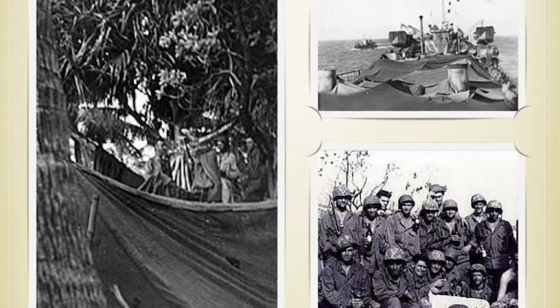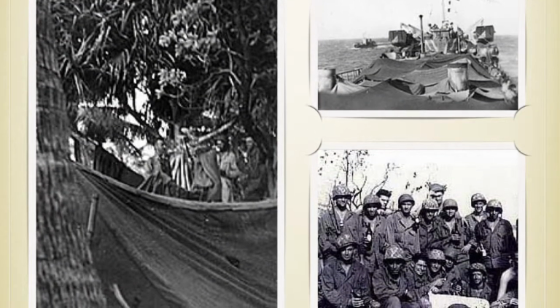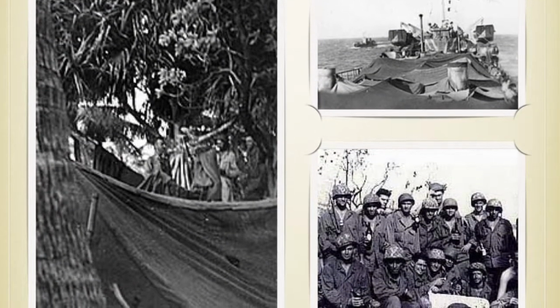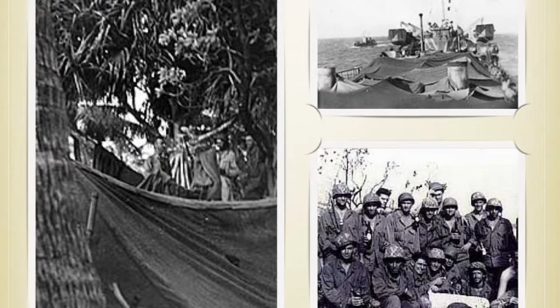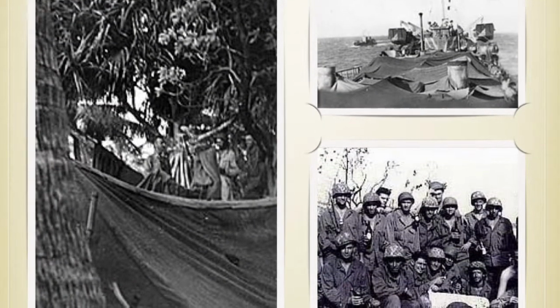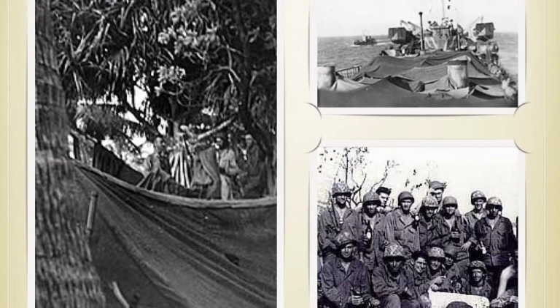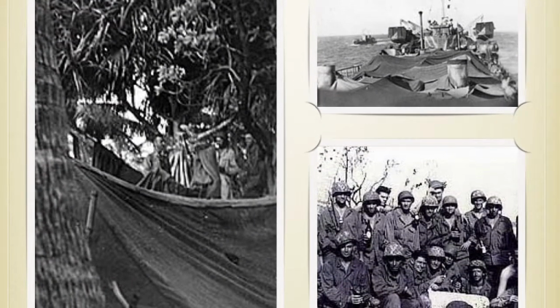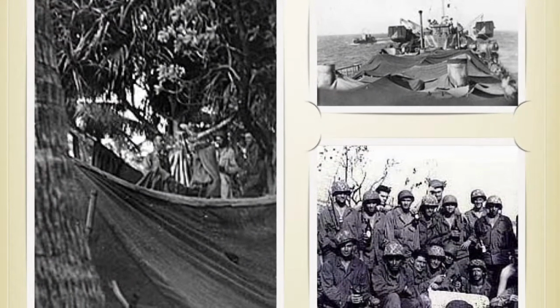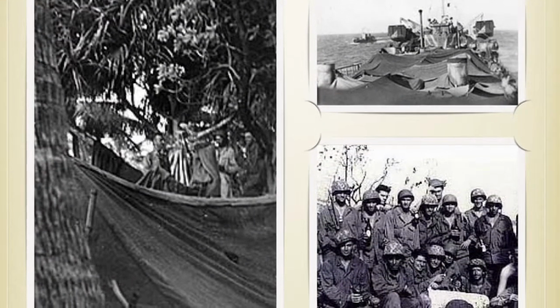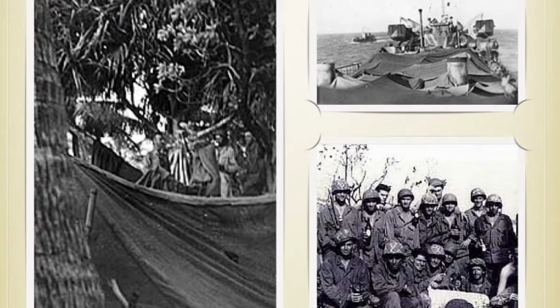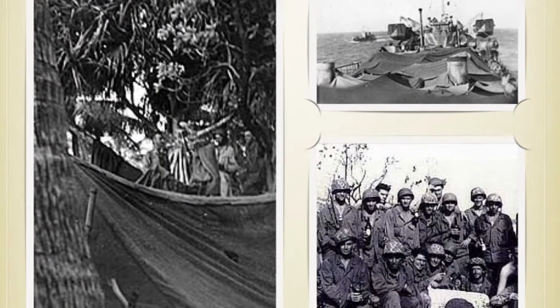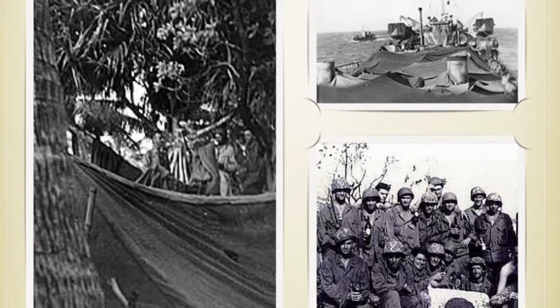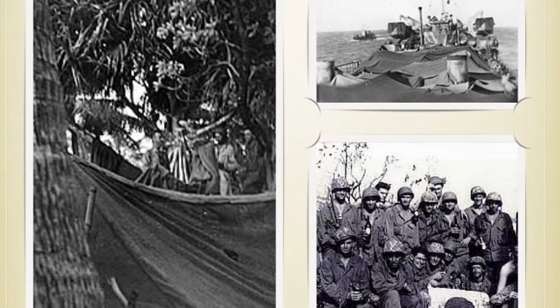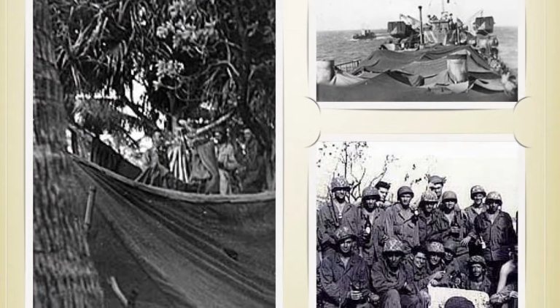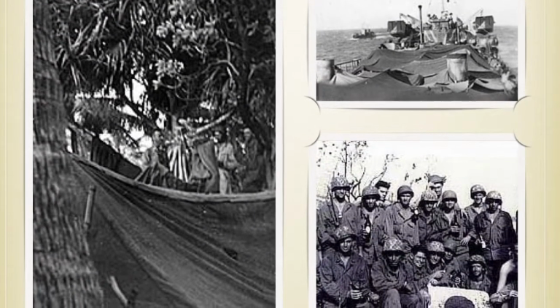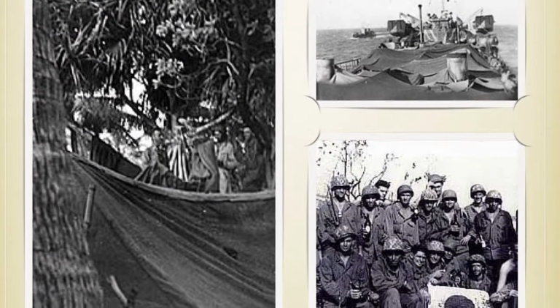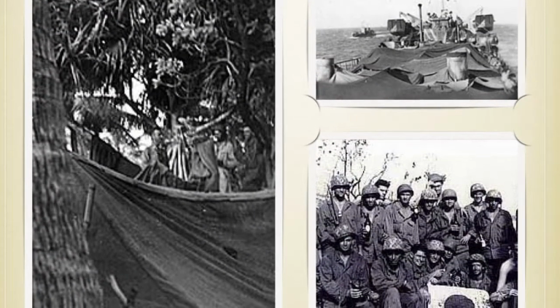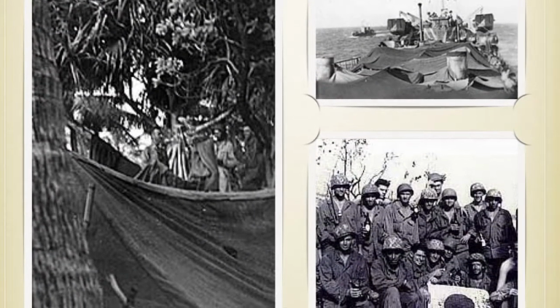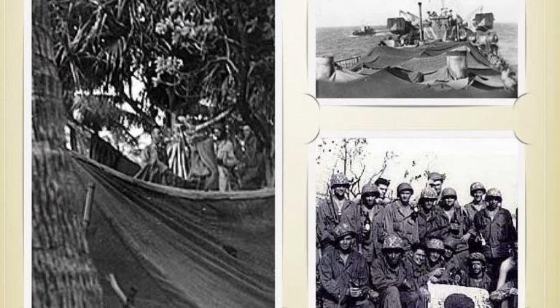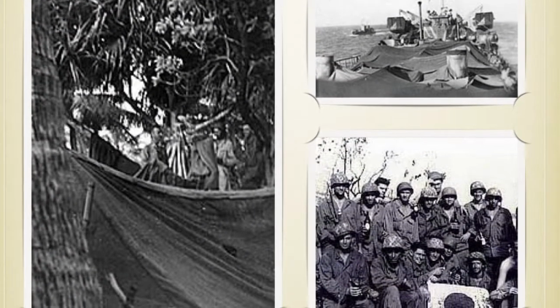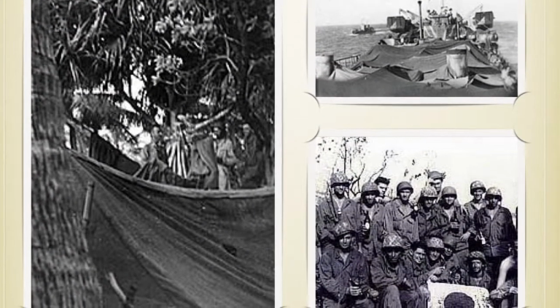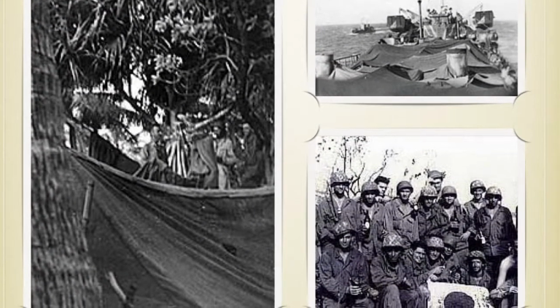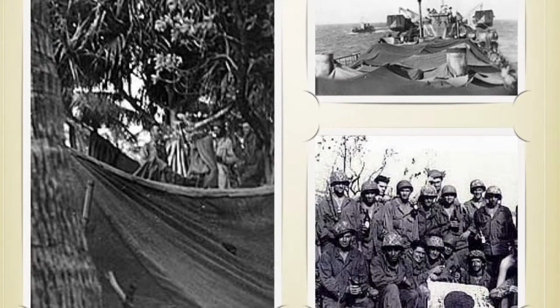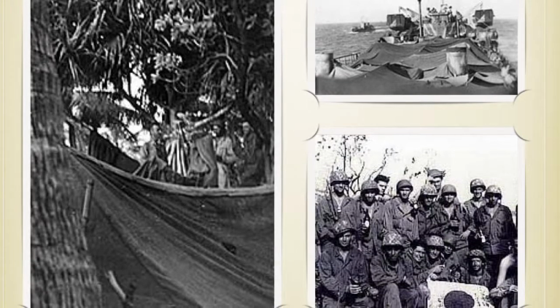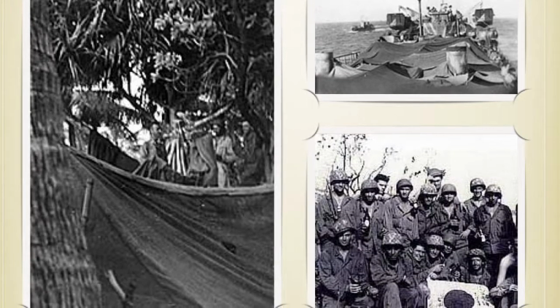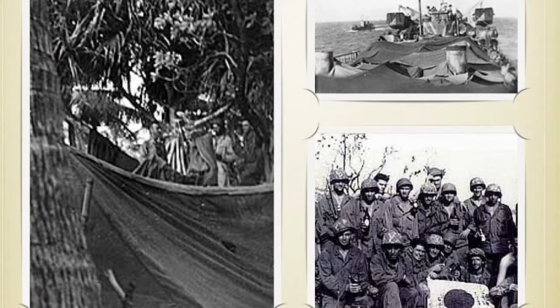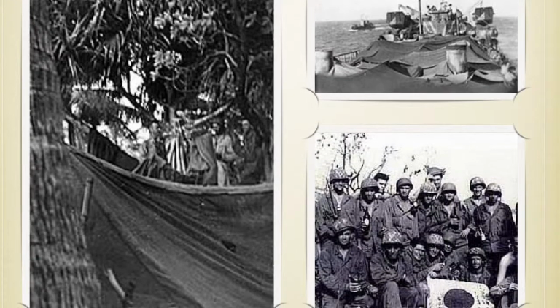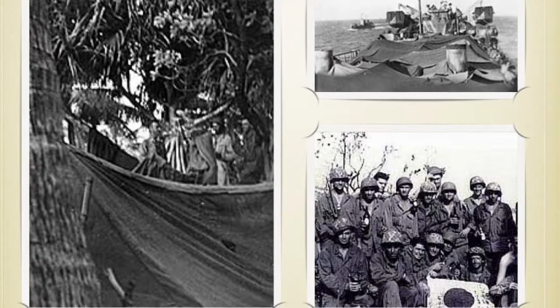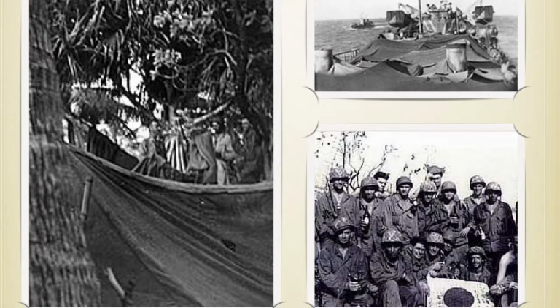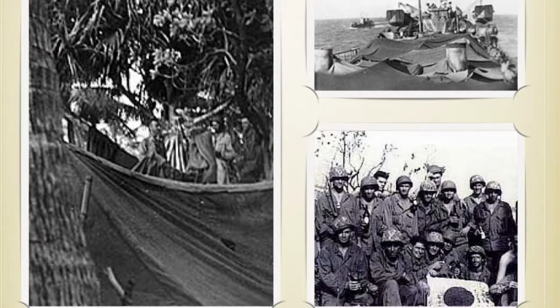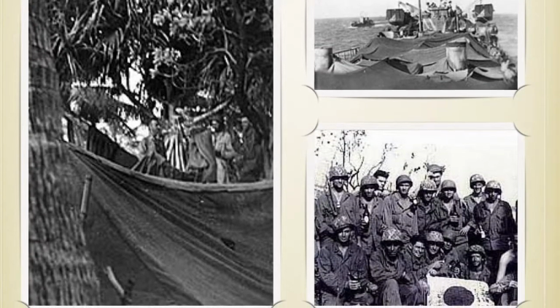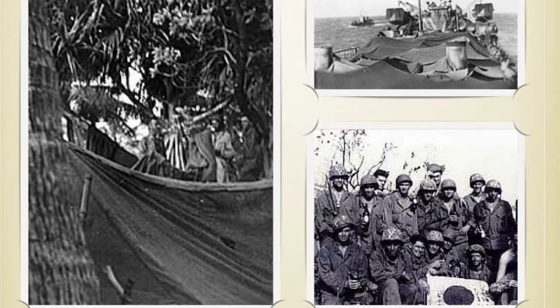Here are a few images of what life looked like for the U.S. troops during this war.